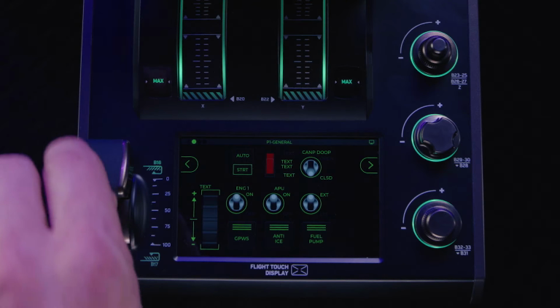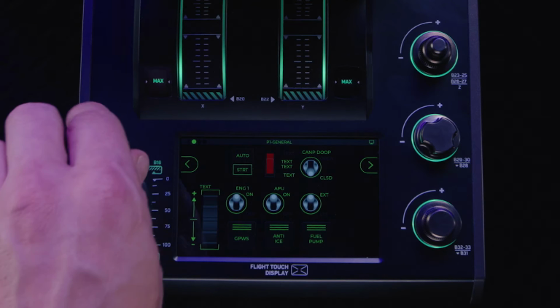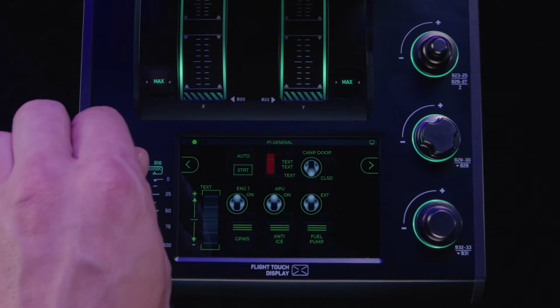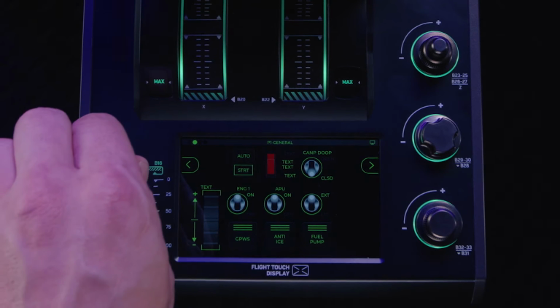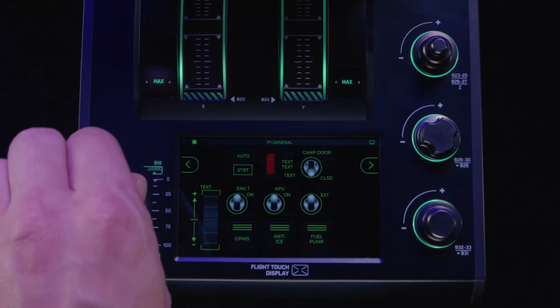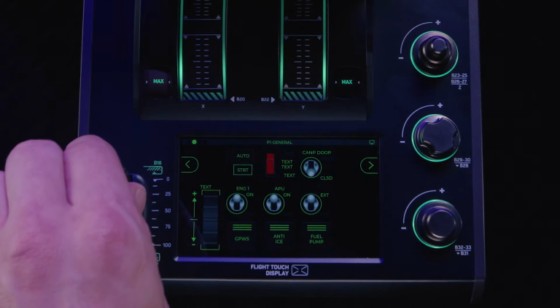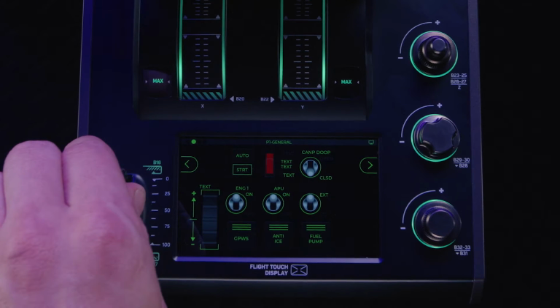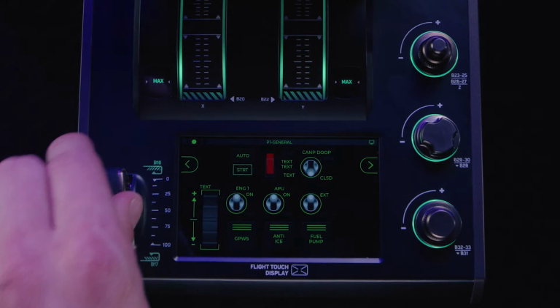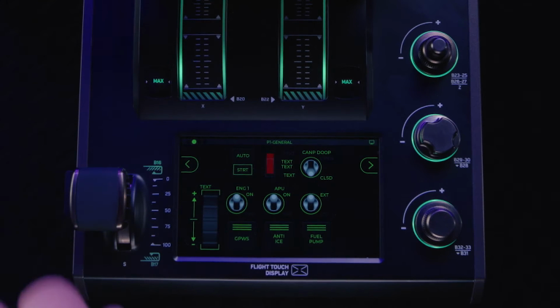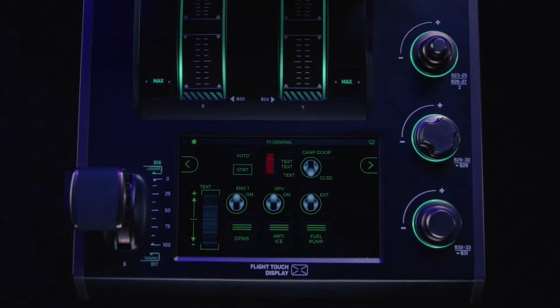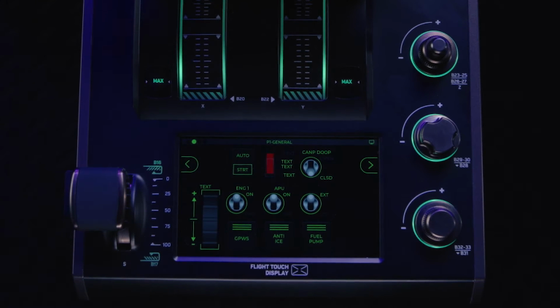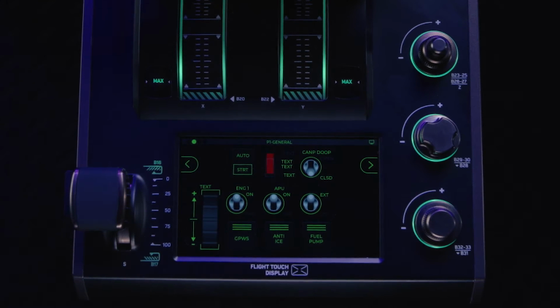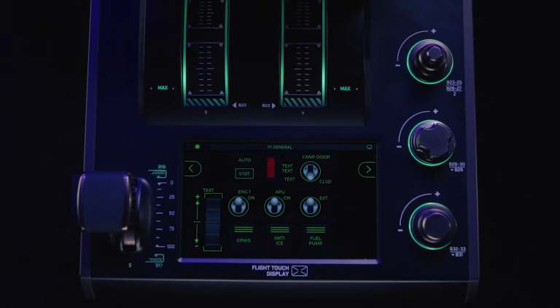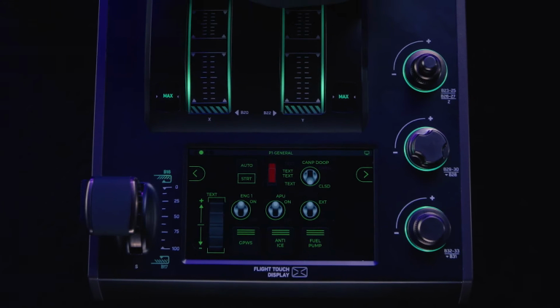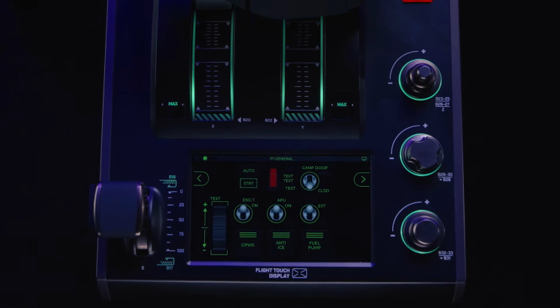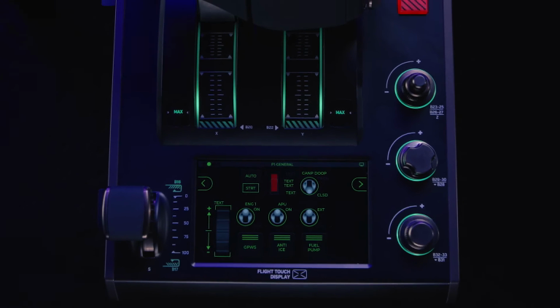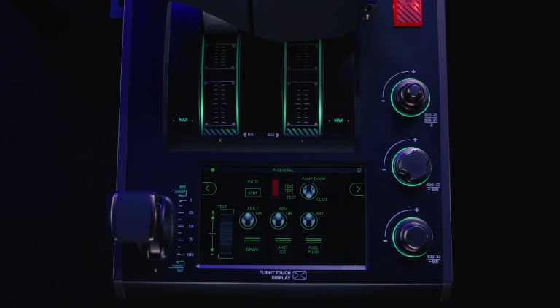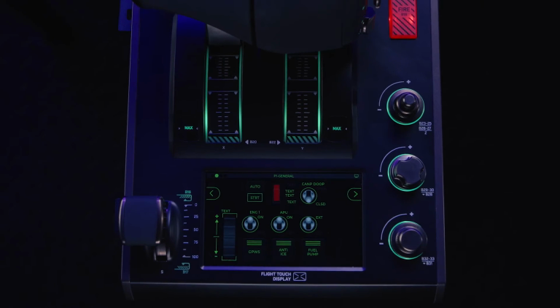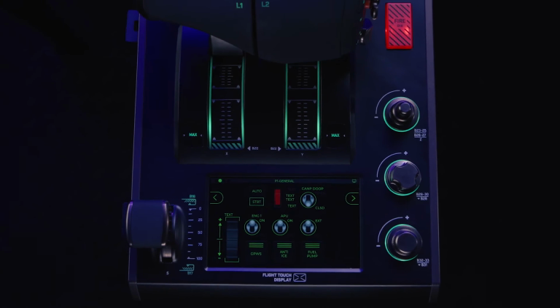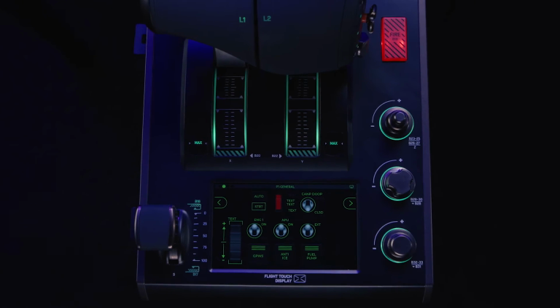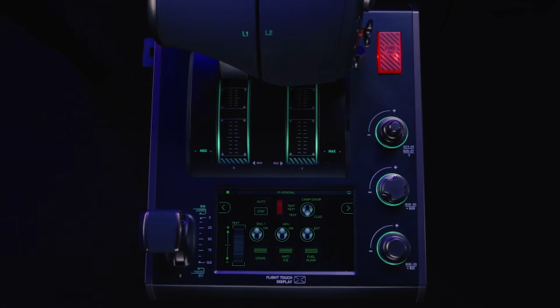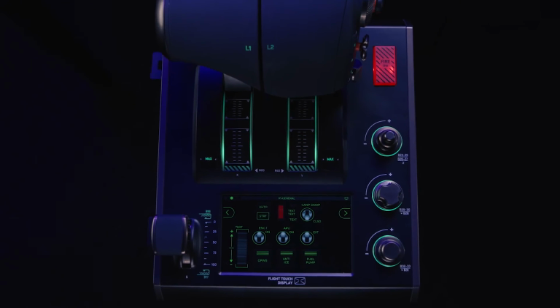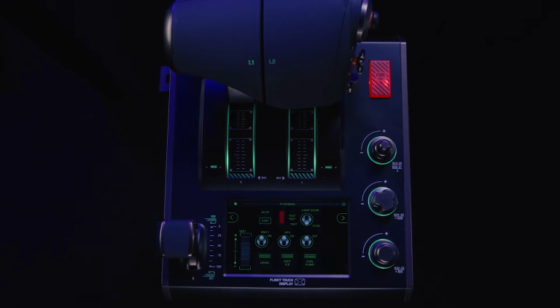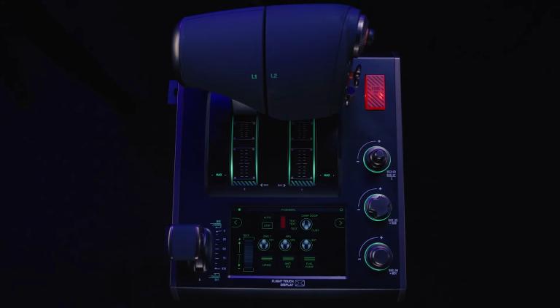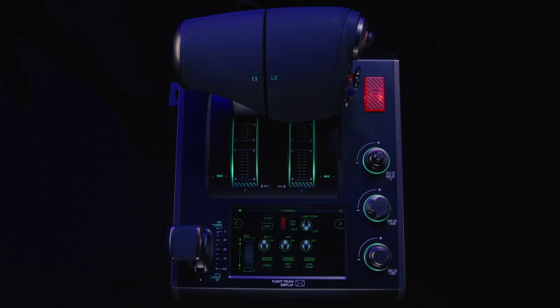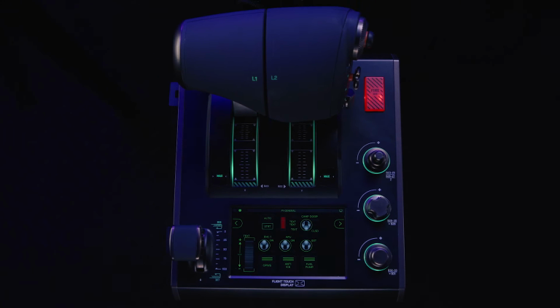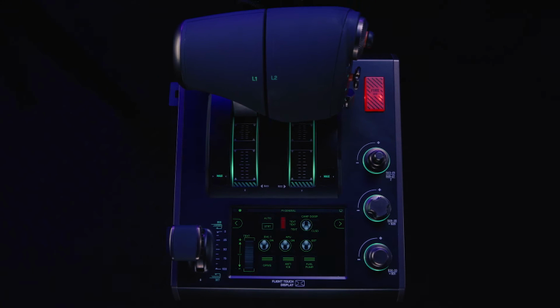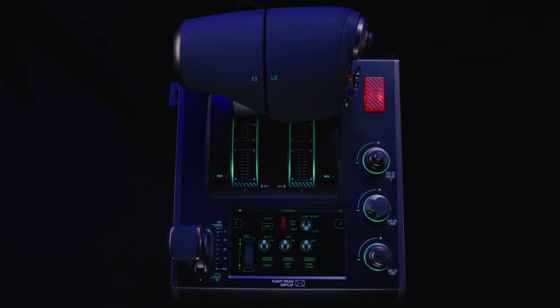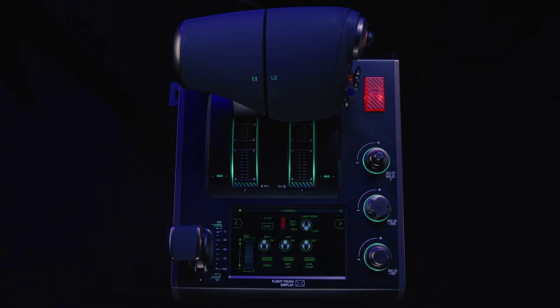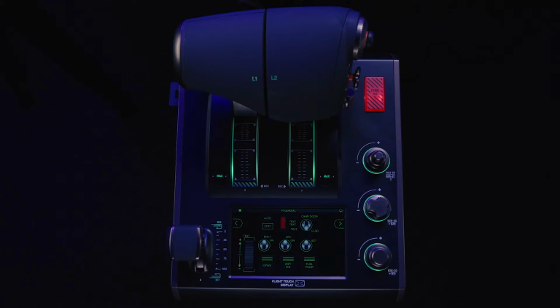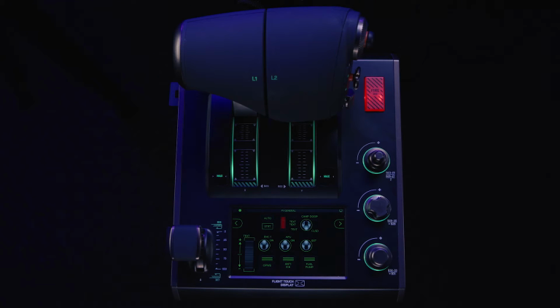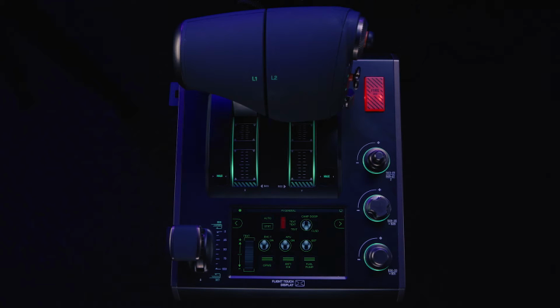If we stop staring at the screen and look around, we can see that the Flight Touch Display is surrounded by even more methods of control.